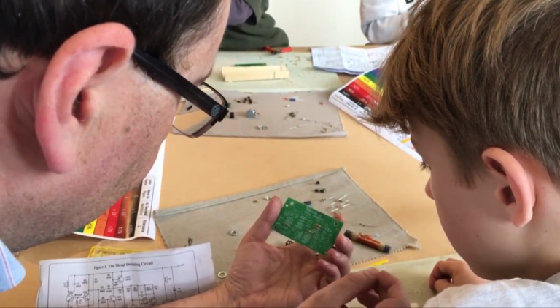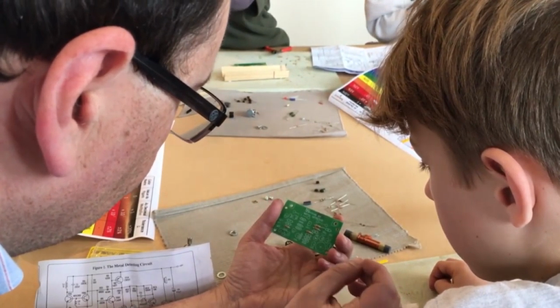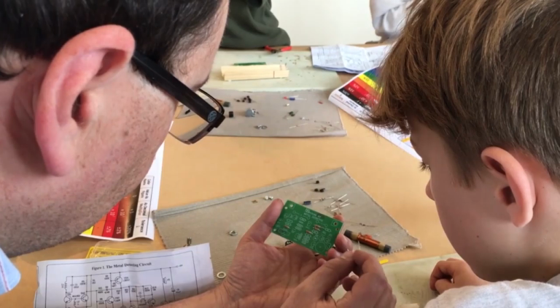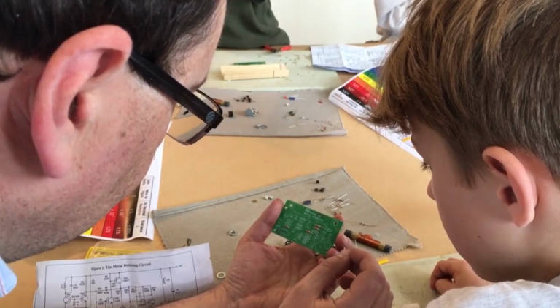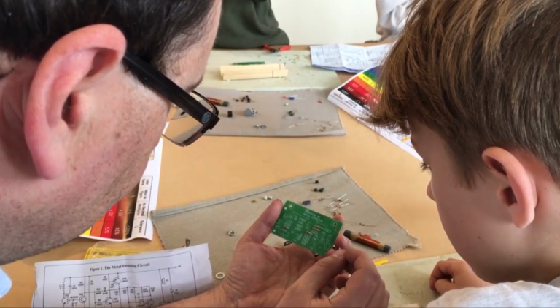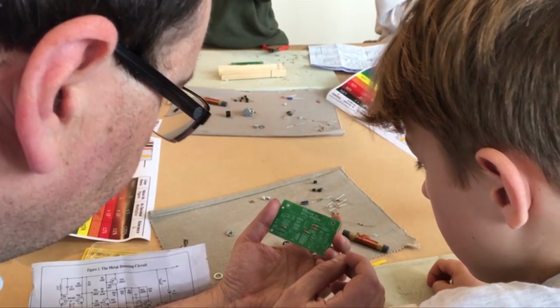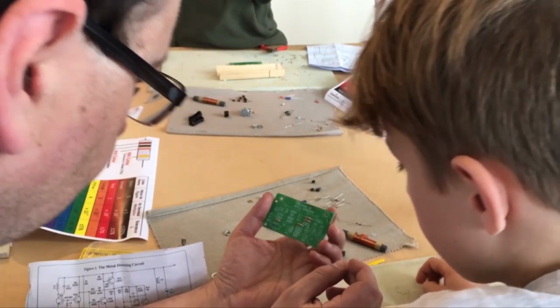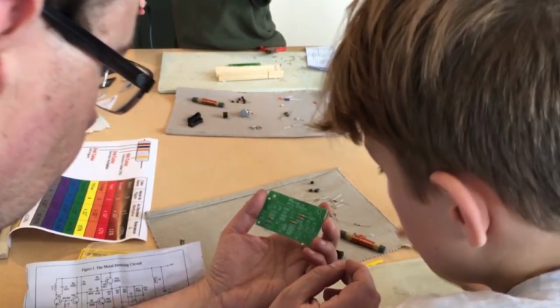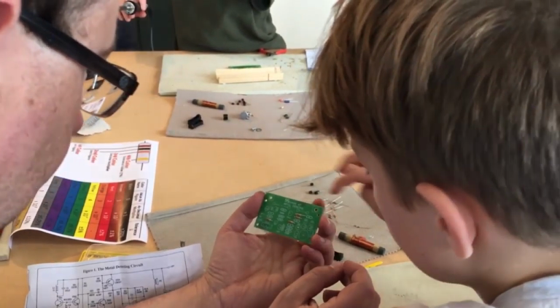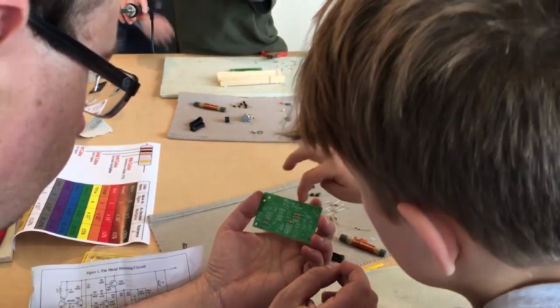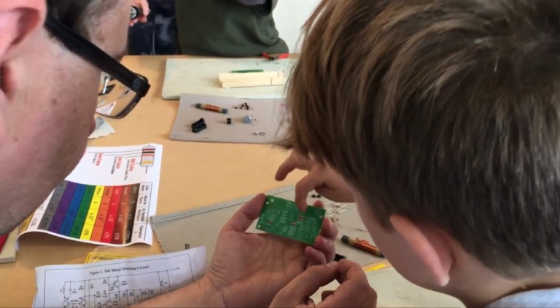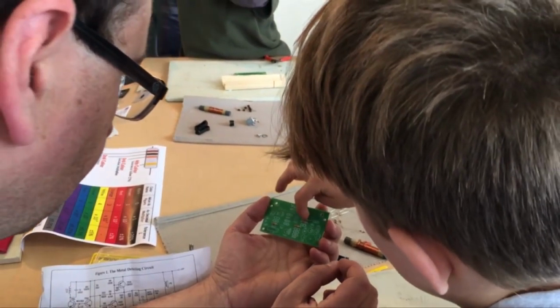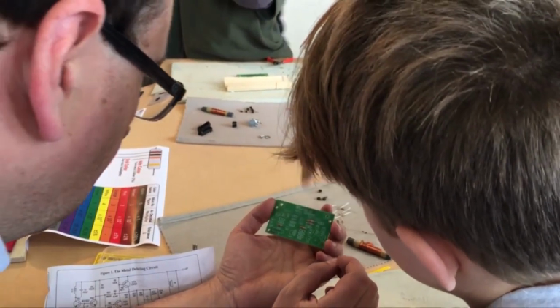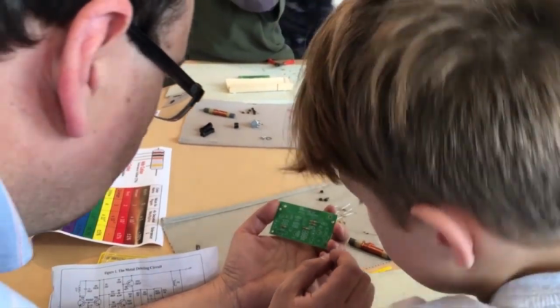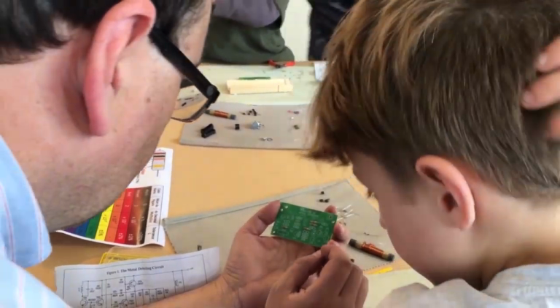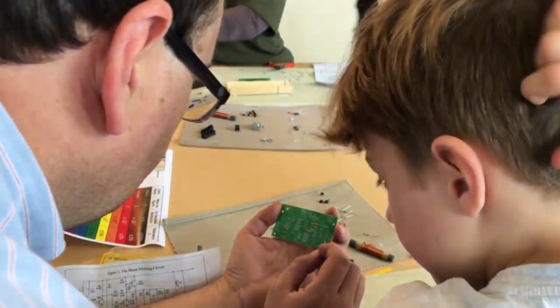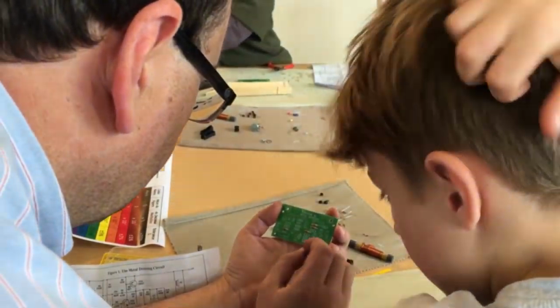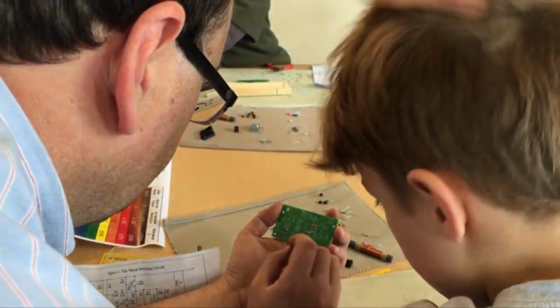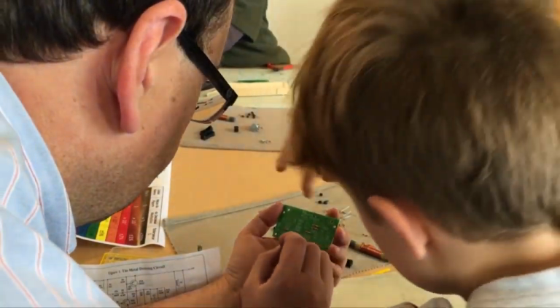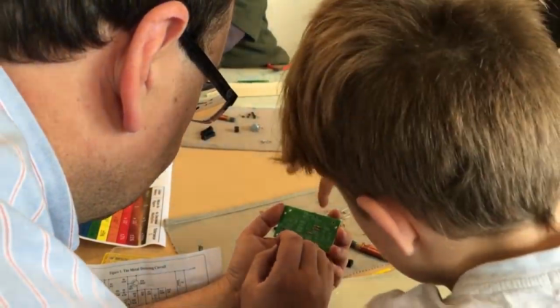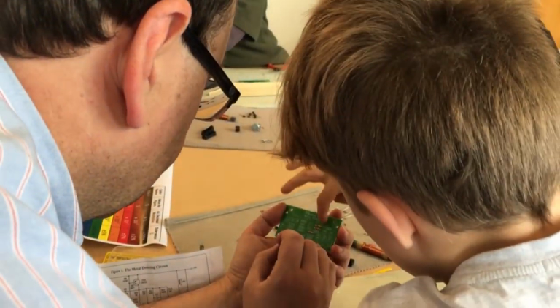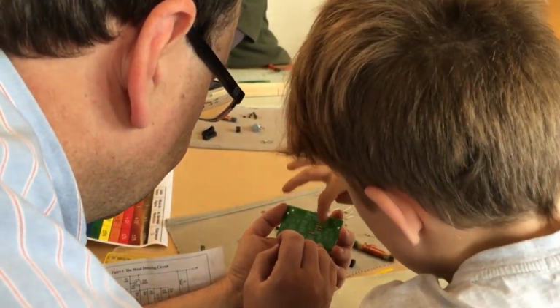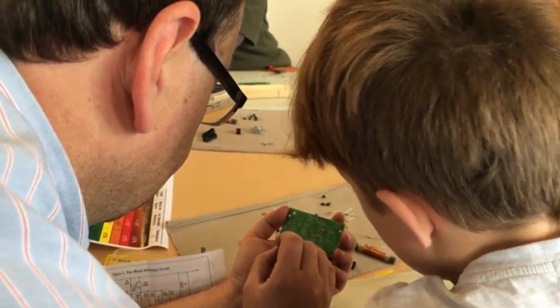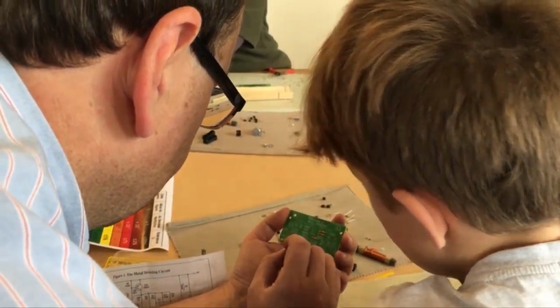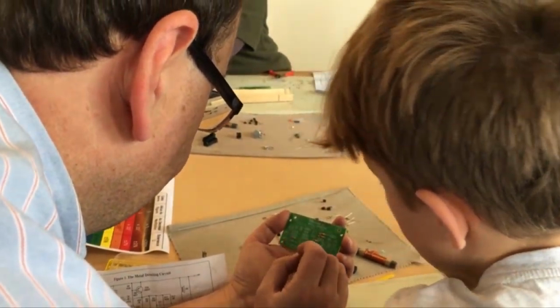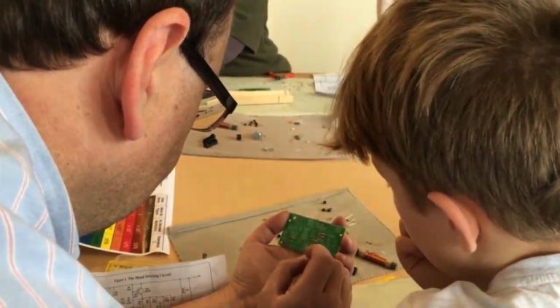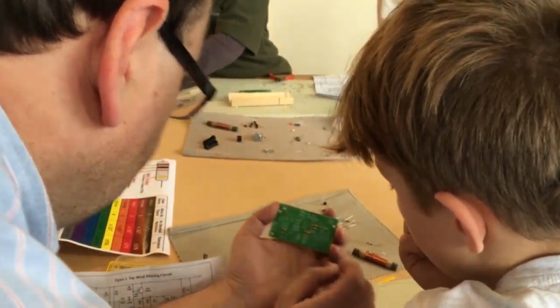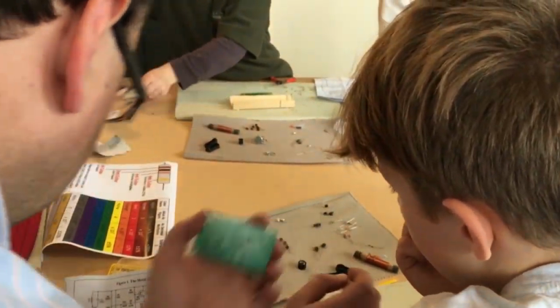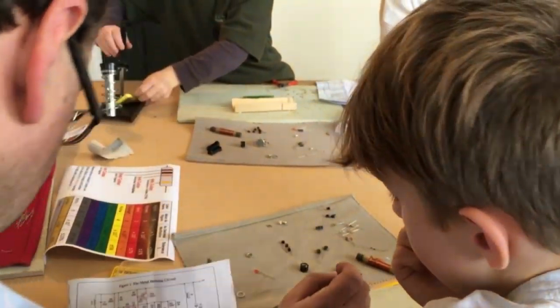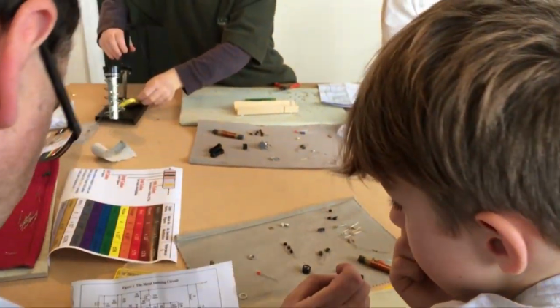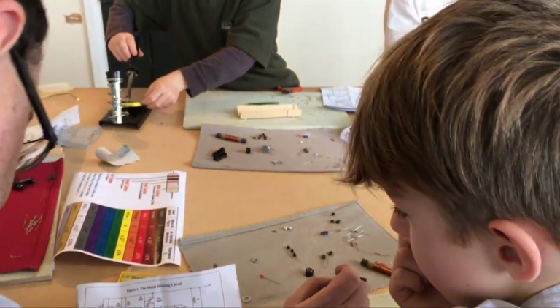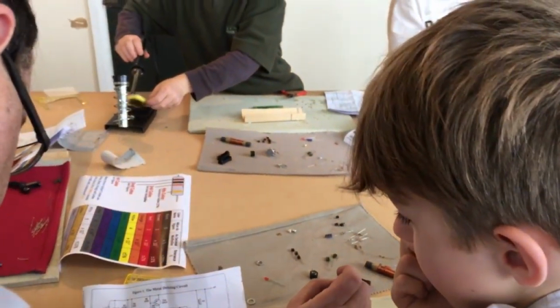The pupils were able to take home their completed electronics project at the end of the three-hour course.